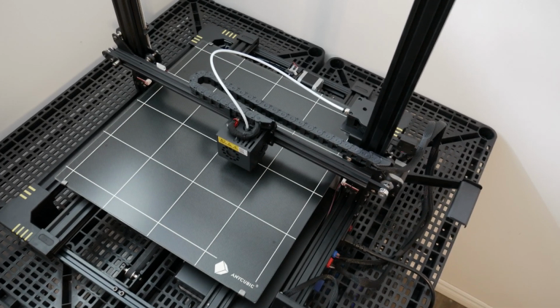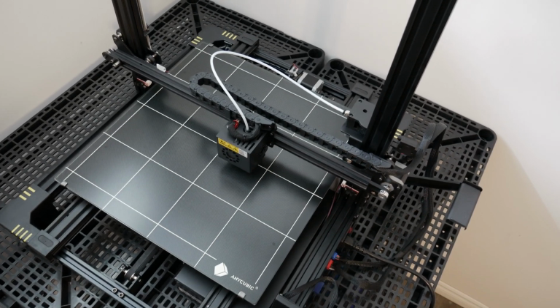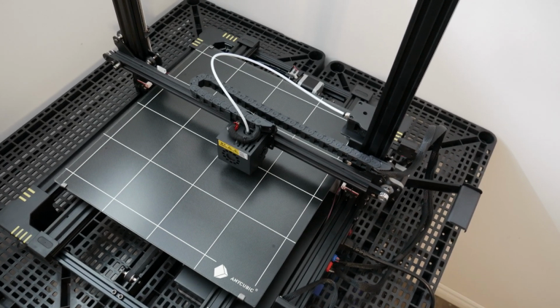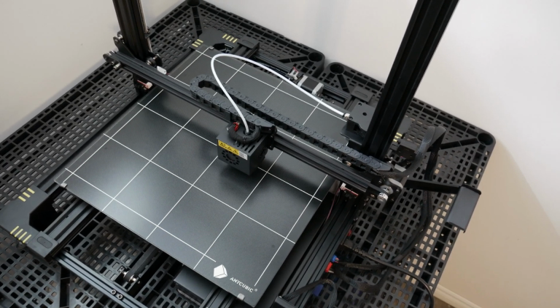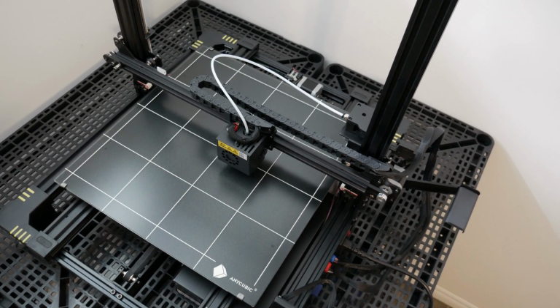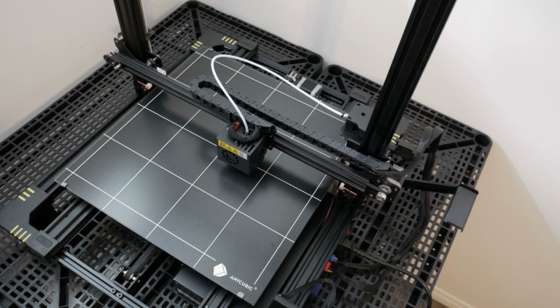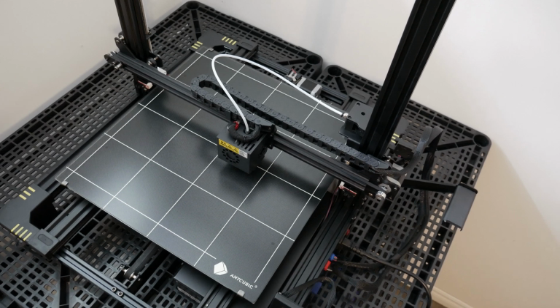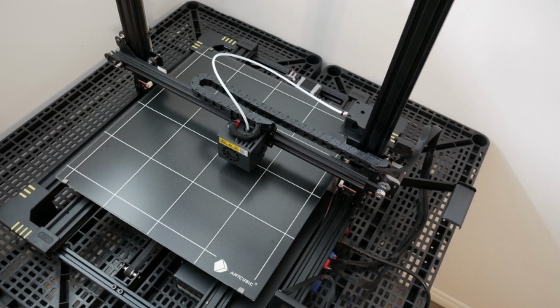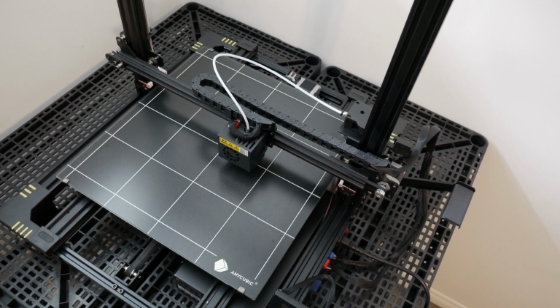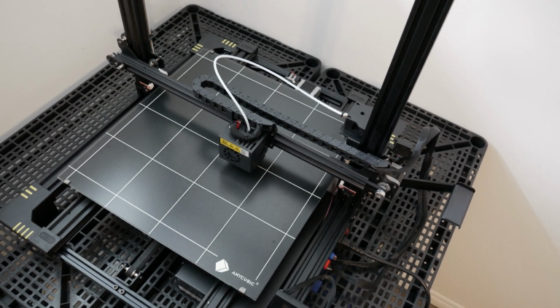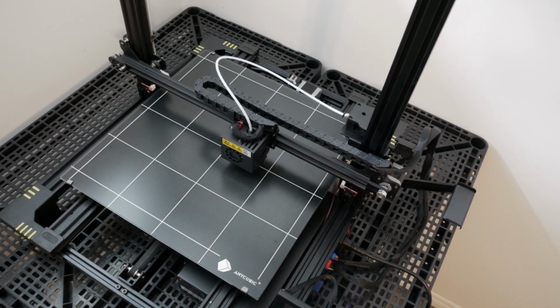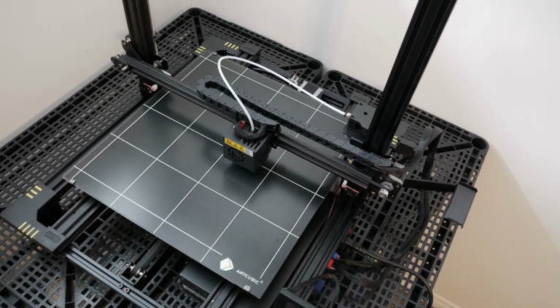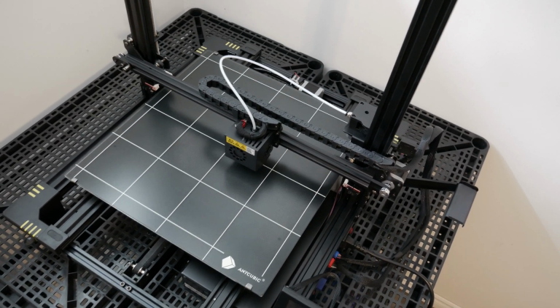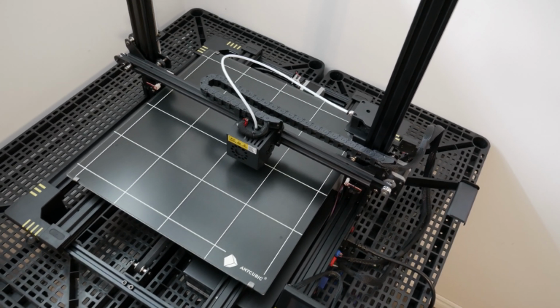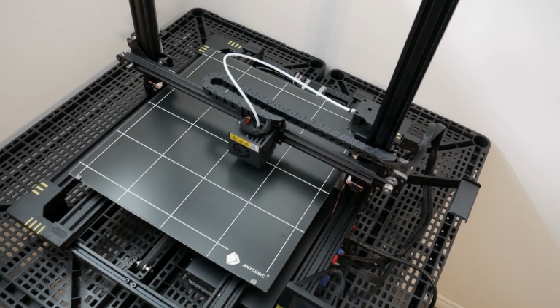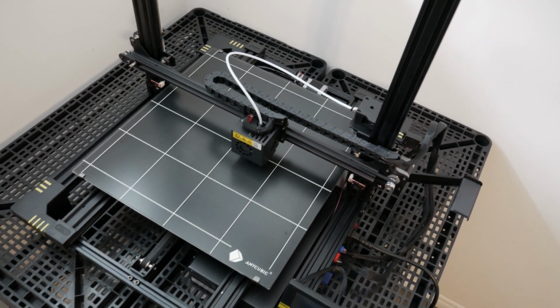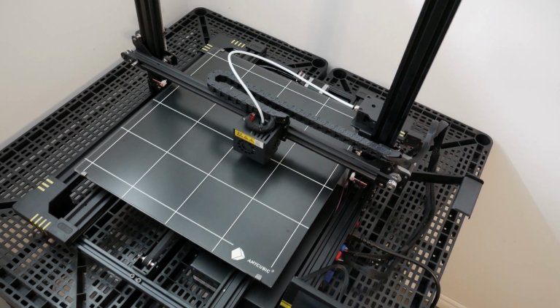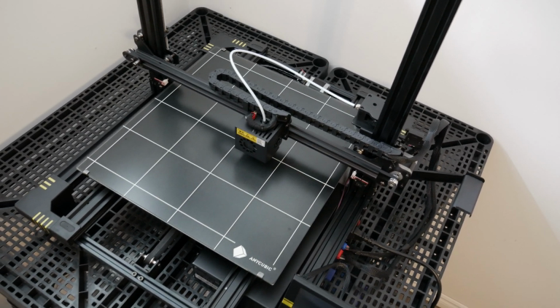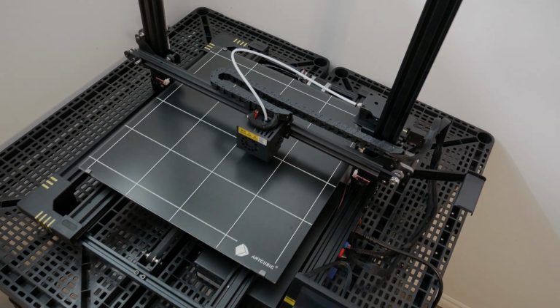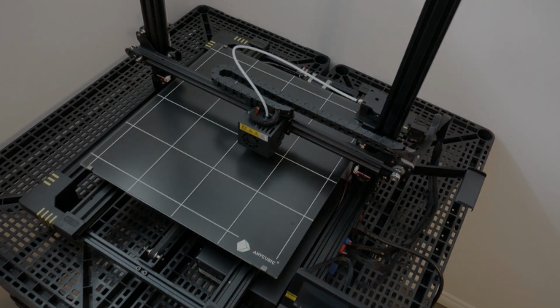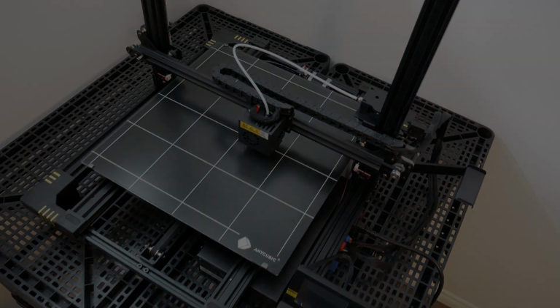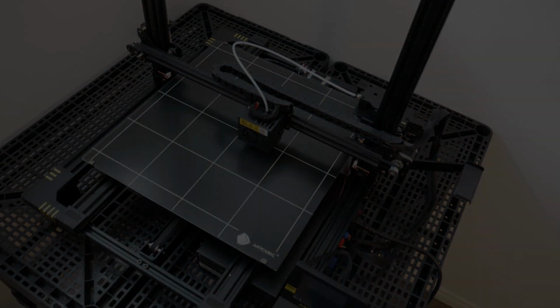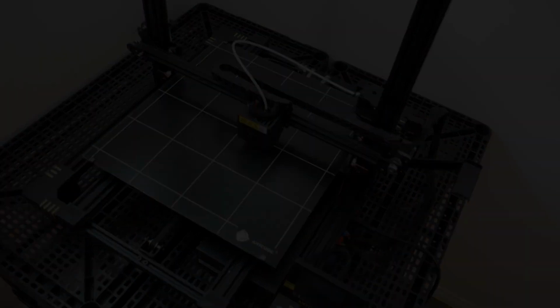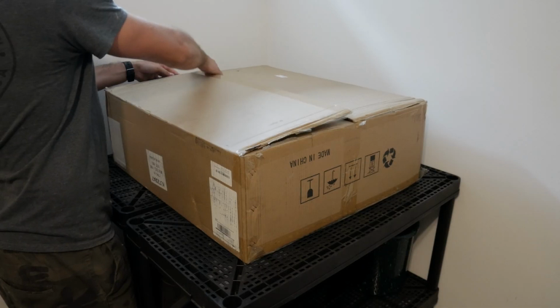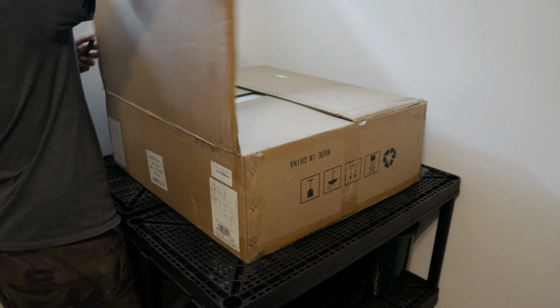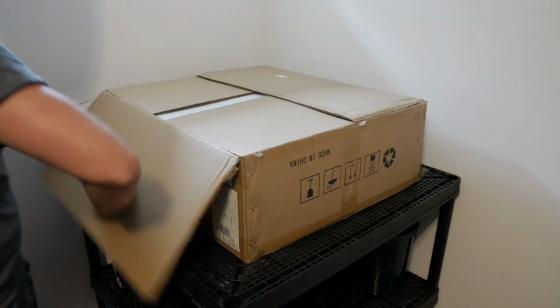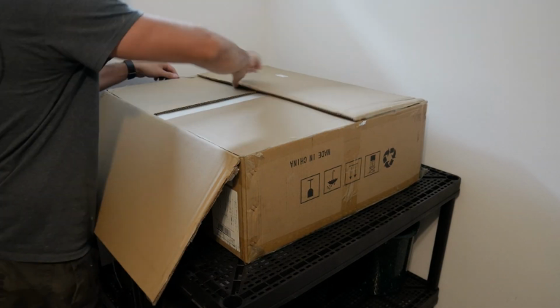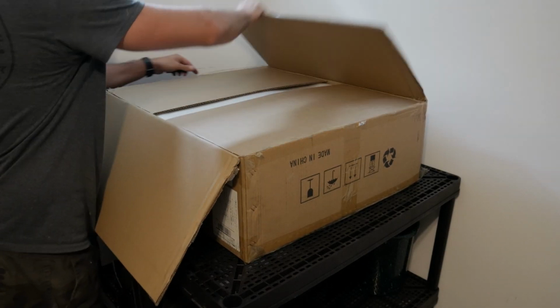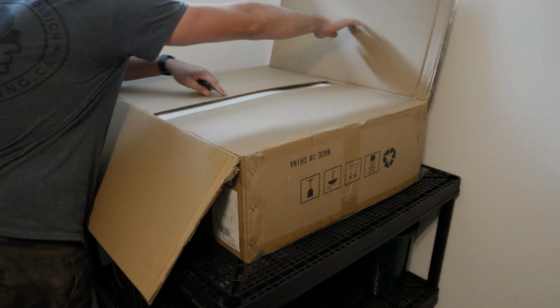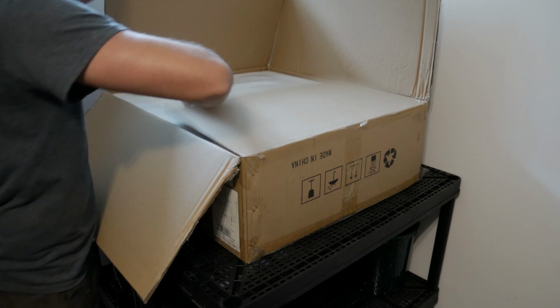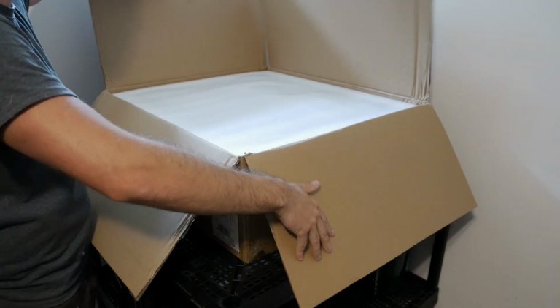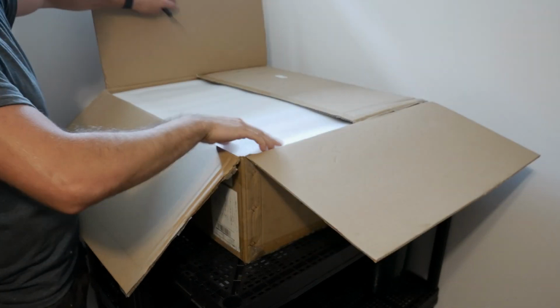Most 3D printers come disassembled in the box, so the first thing I need to do is get it assembled.